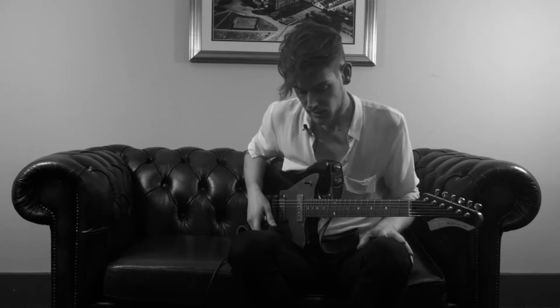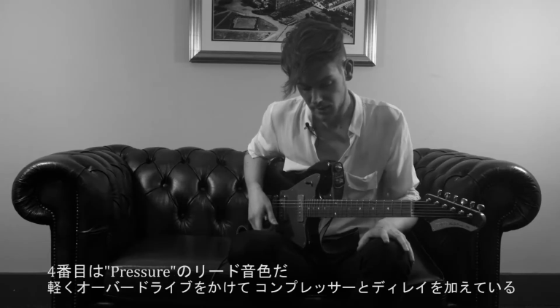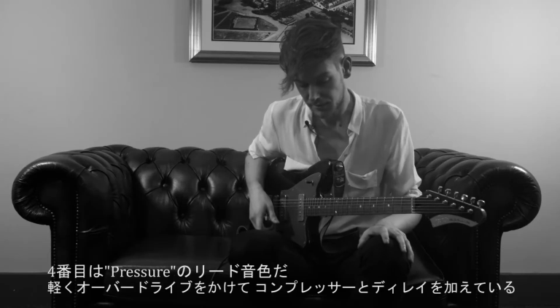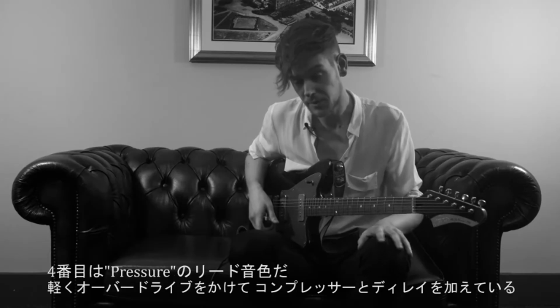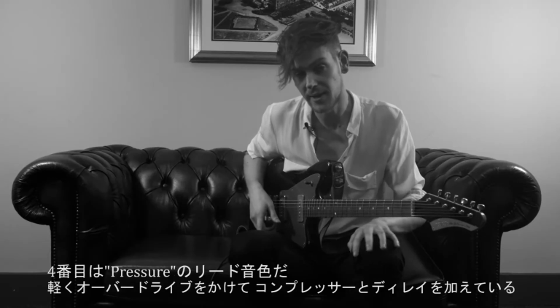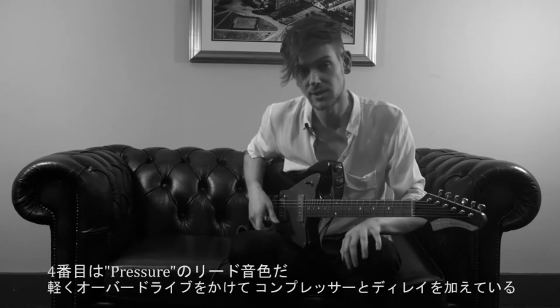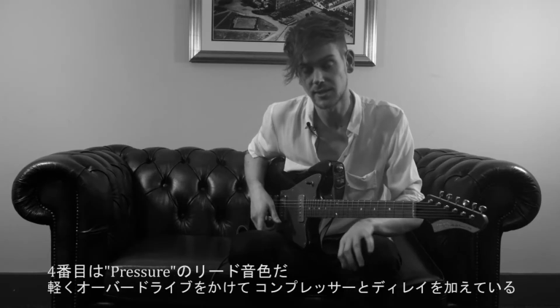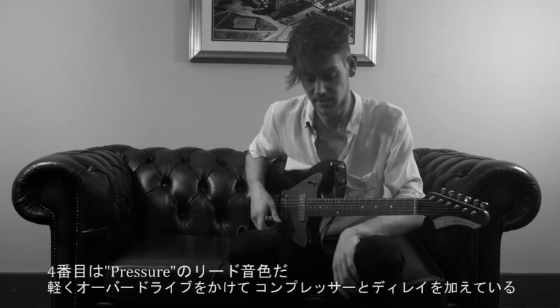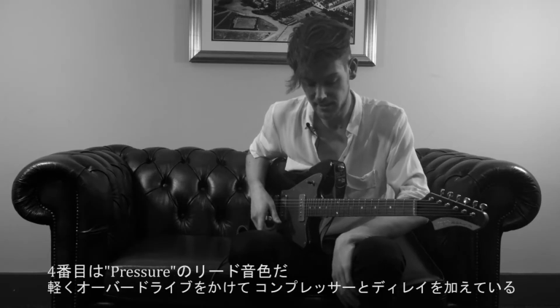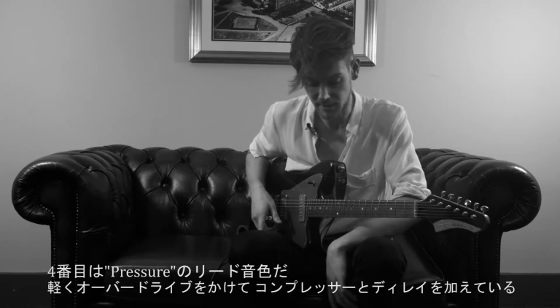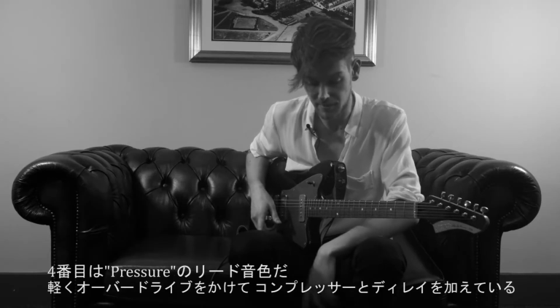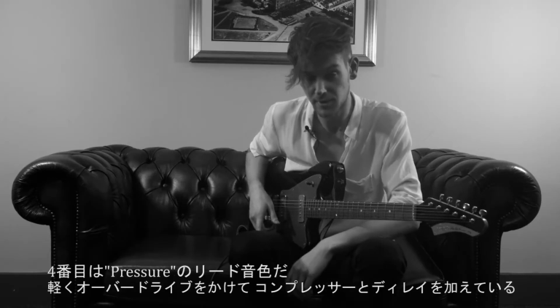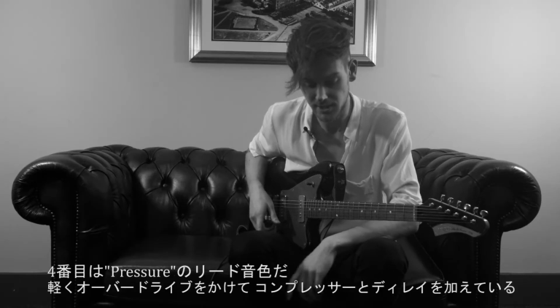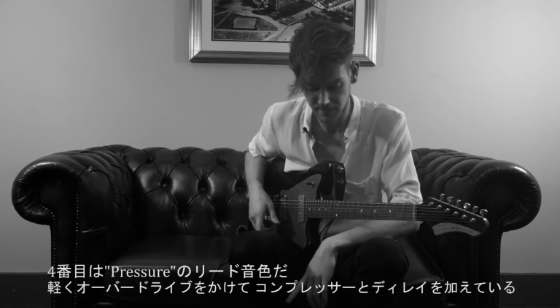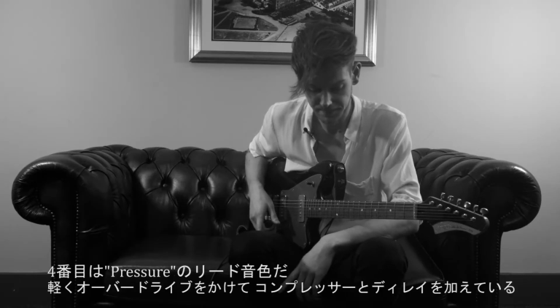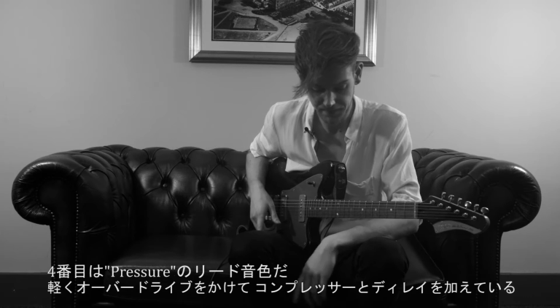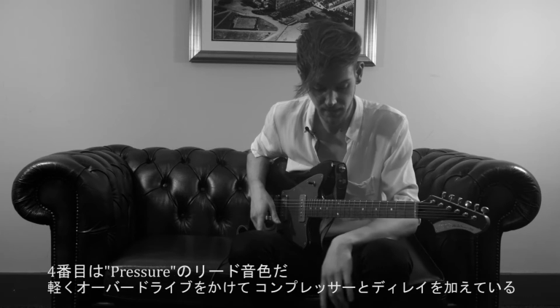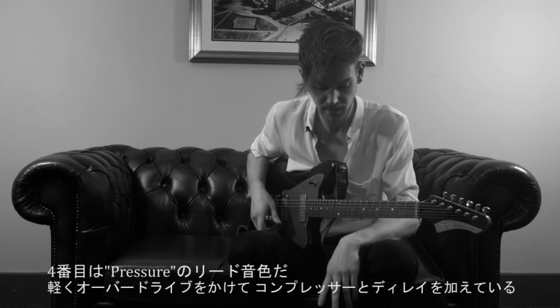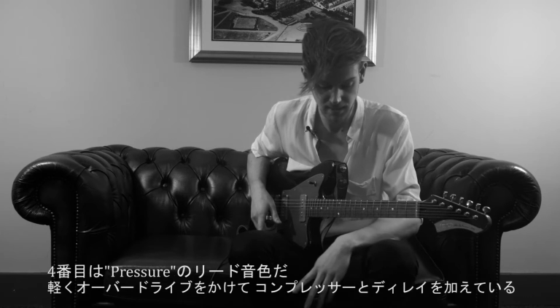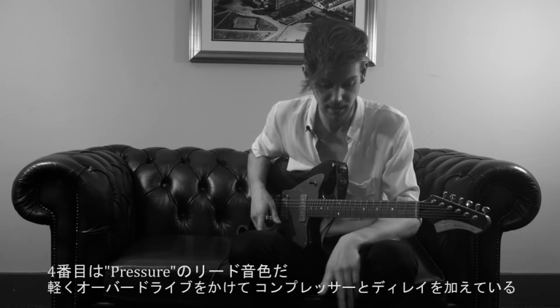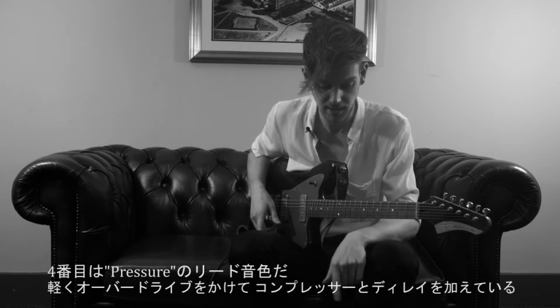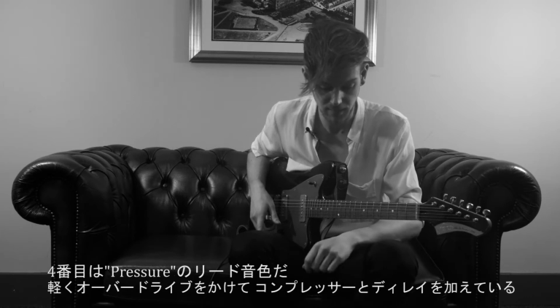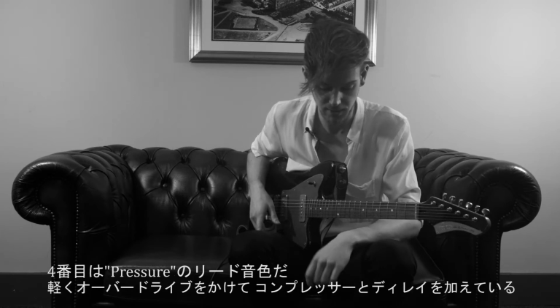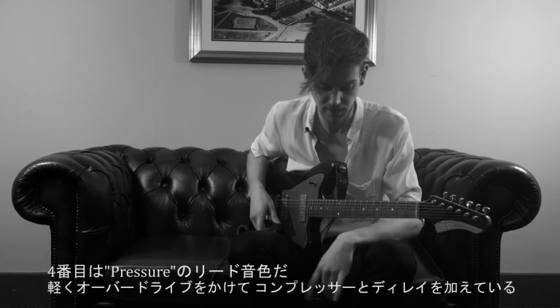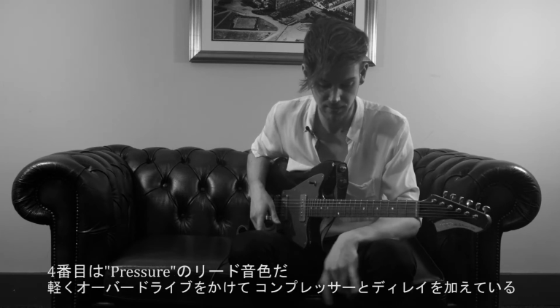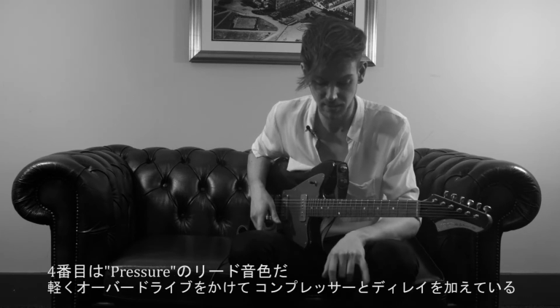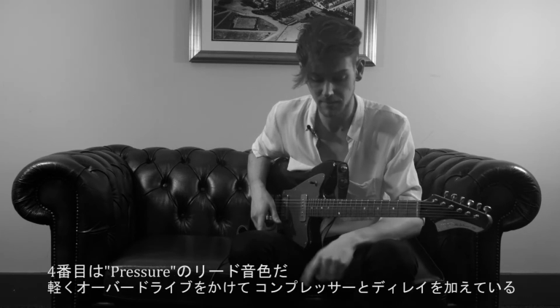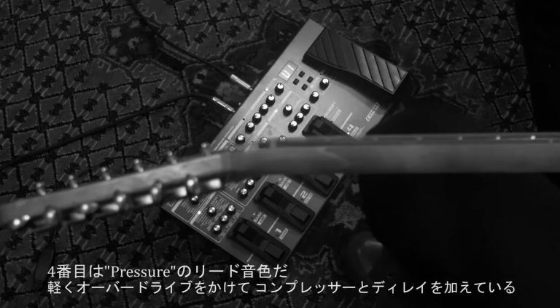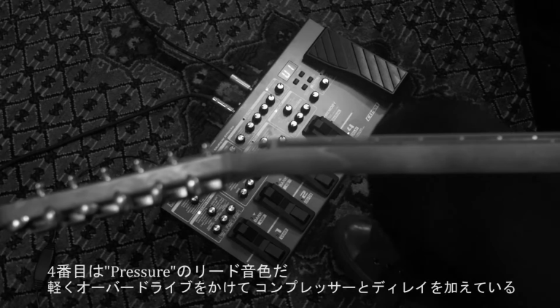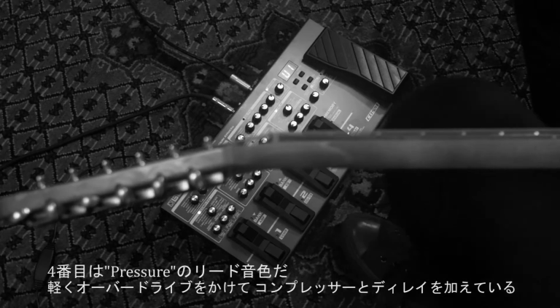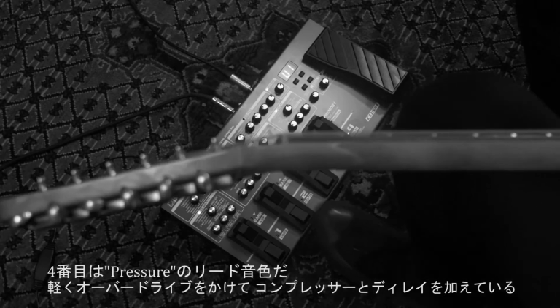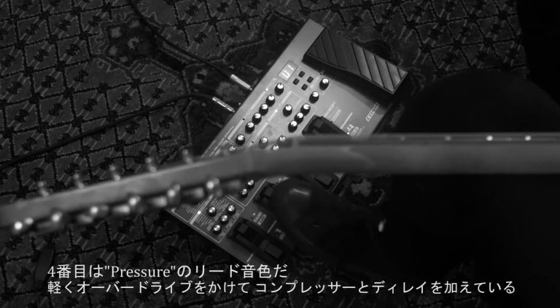The fourth patch is the lead sound from Pressure. It's a light overdrive with some compression and delay.